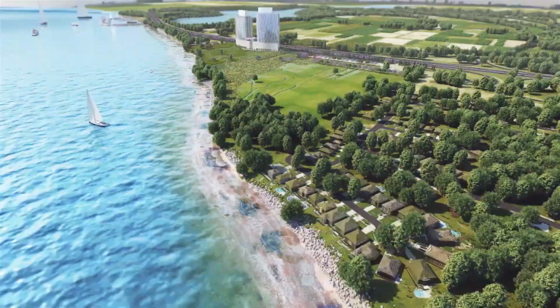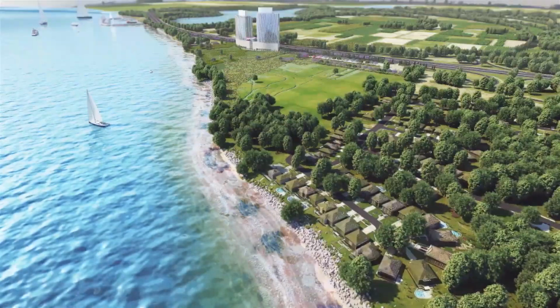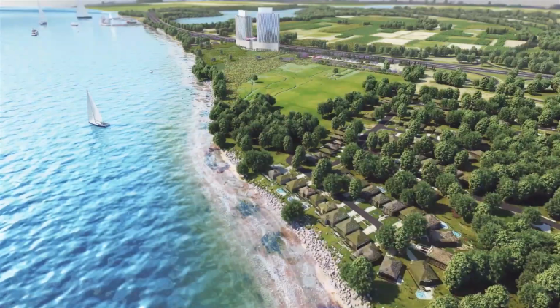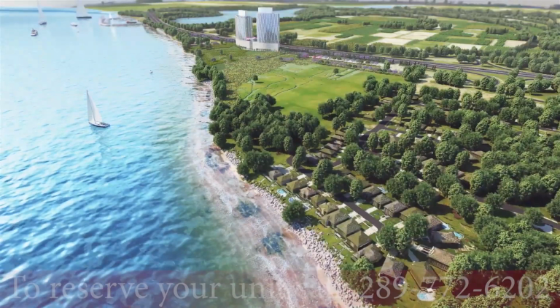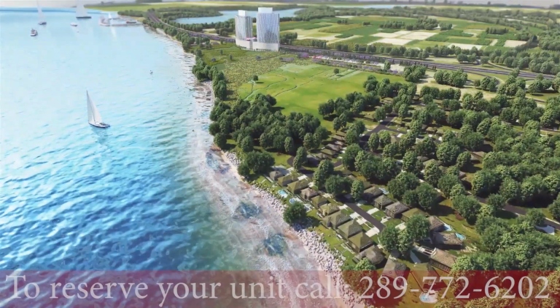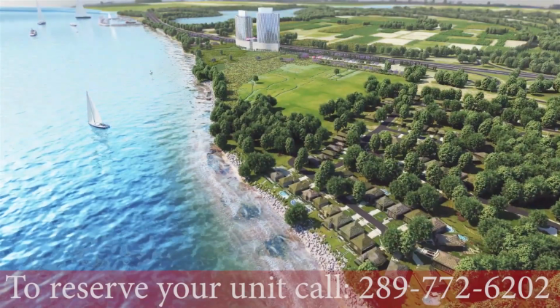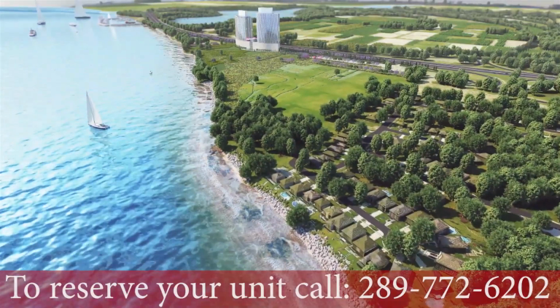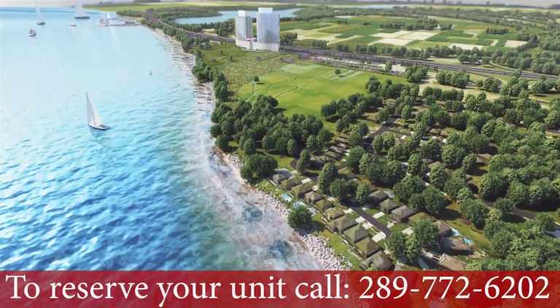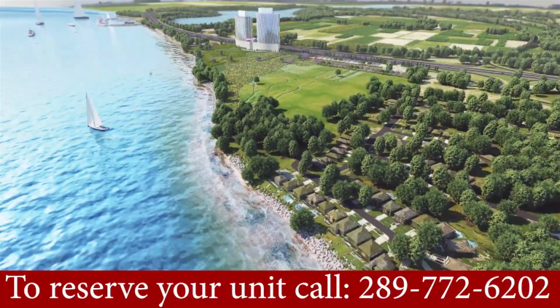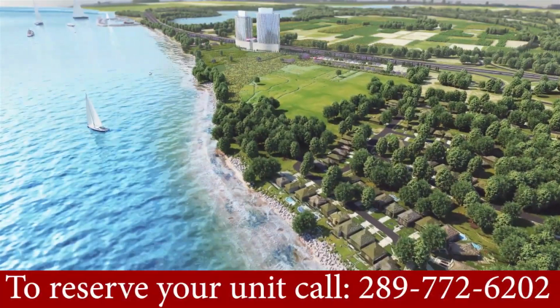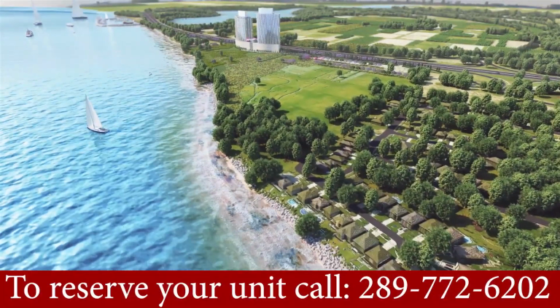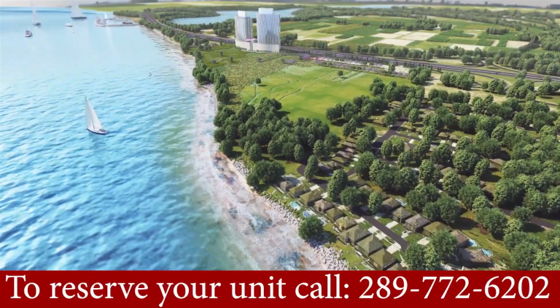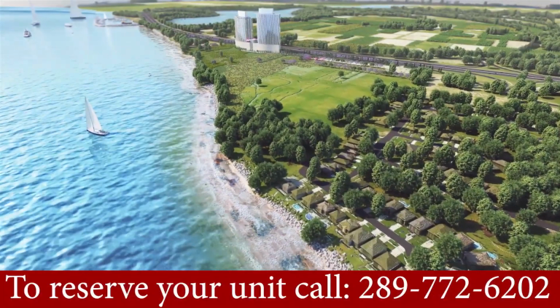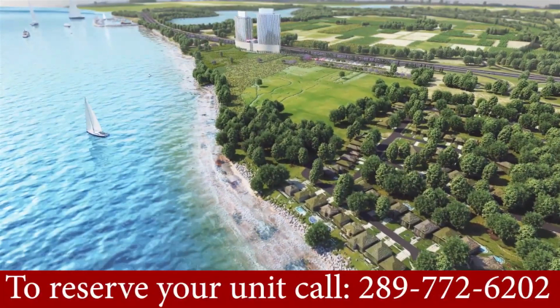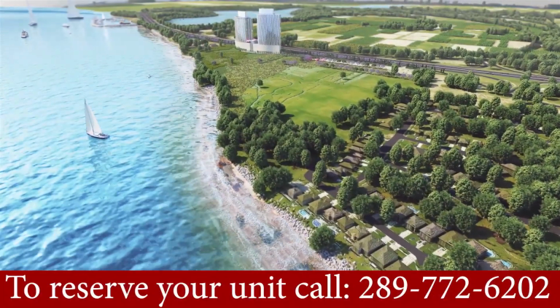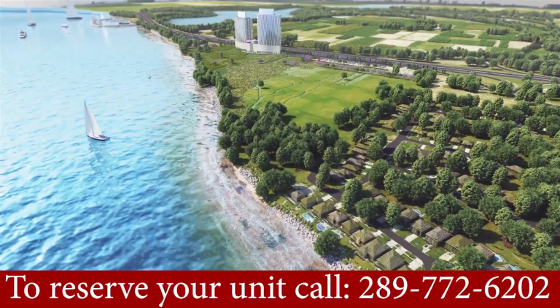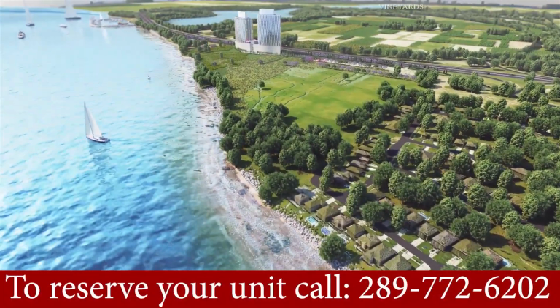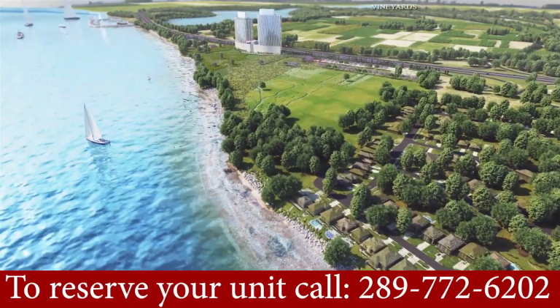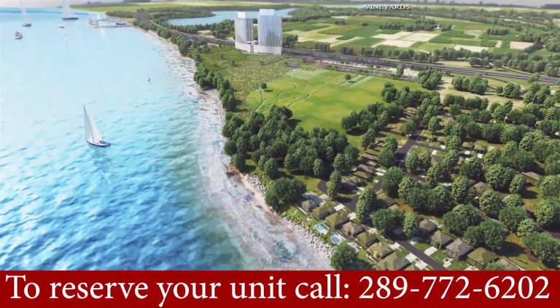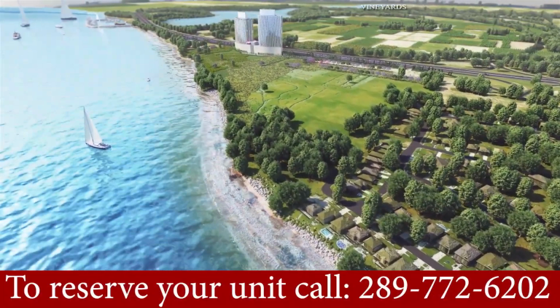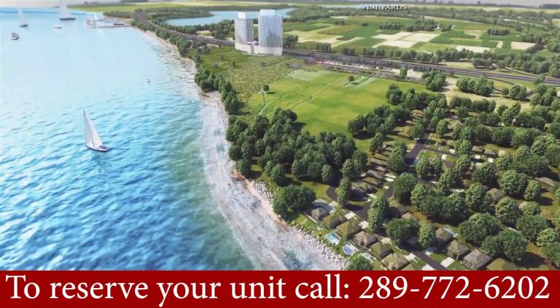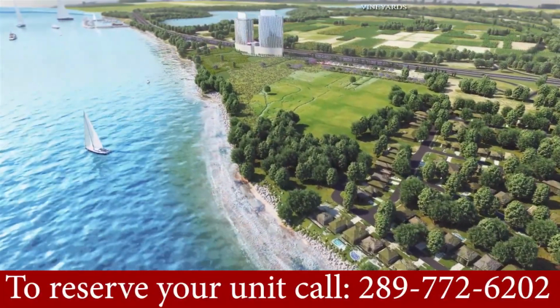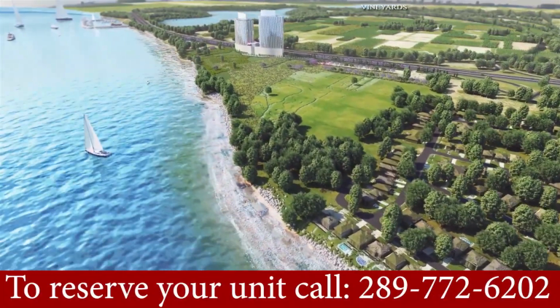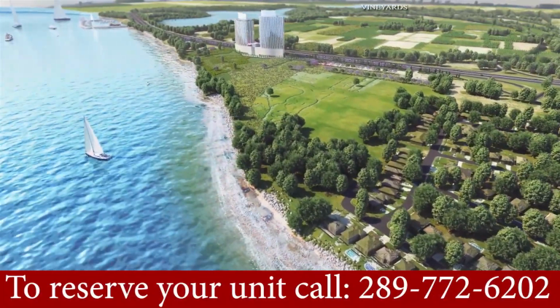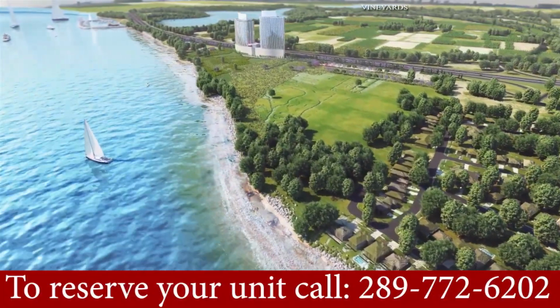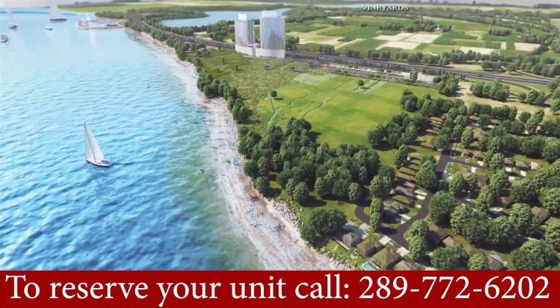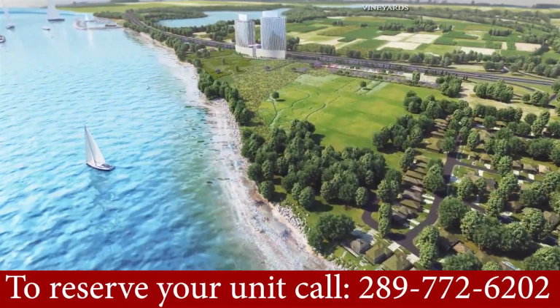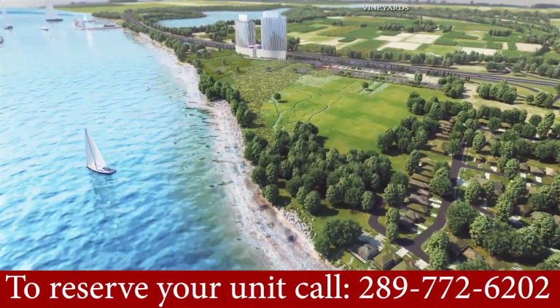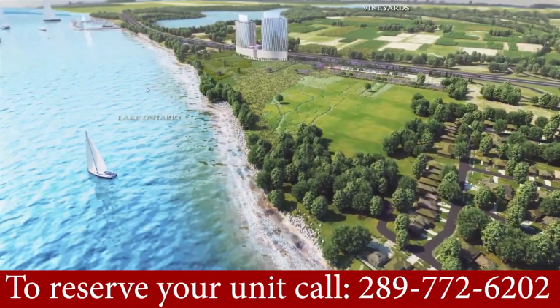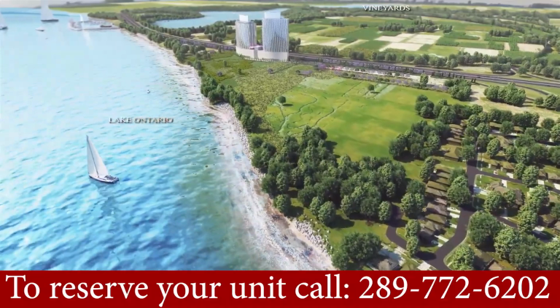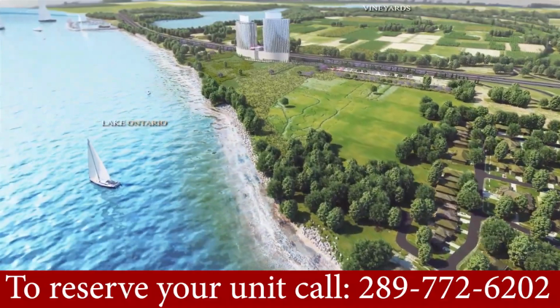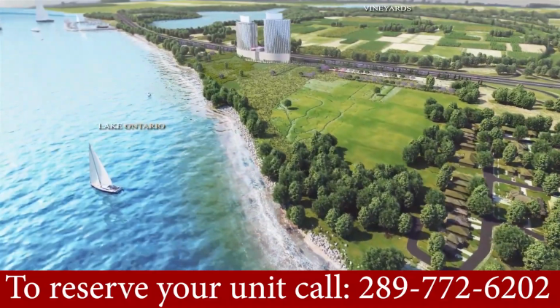Hello everyone, Harshim Prasap again from SaveMax Real Estate. Today I am here with an exciting project that's called LJM Harbour Front.